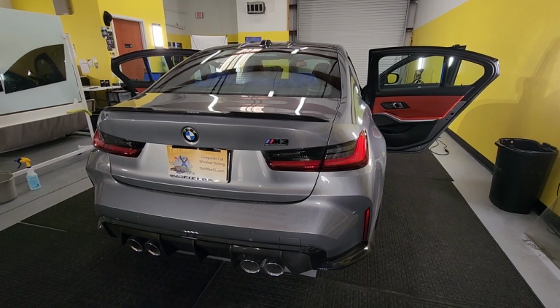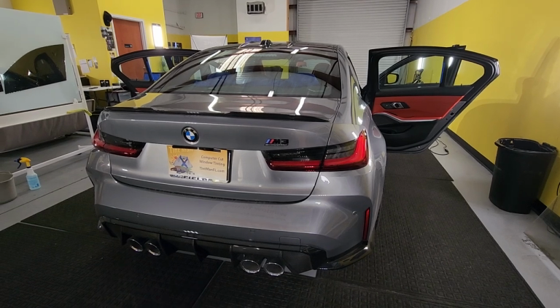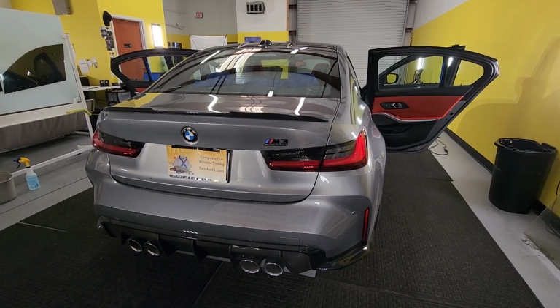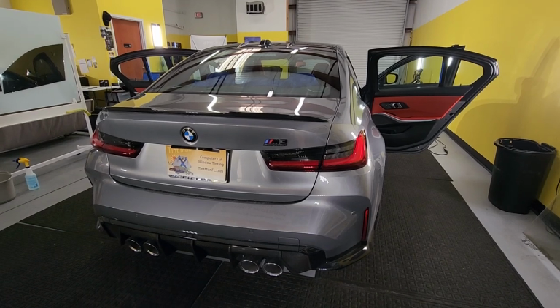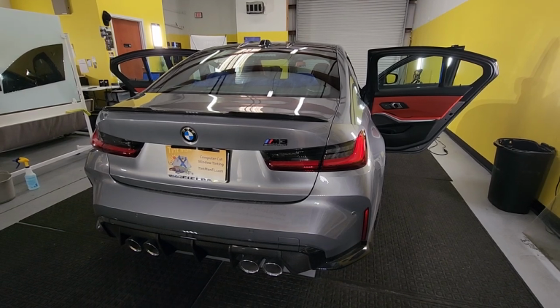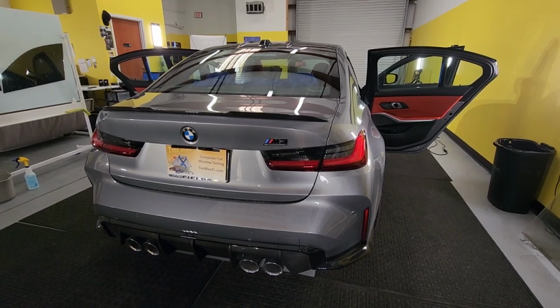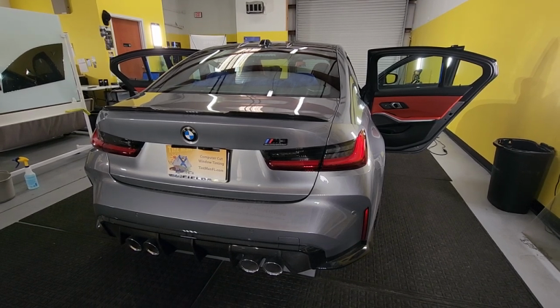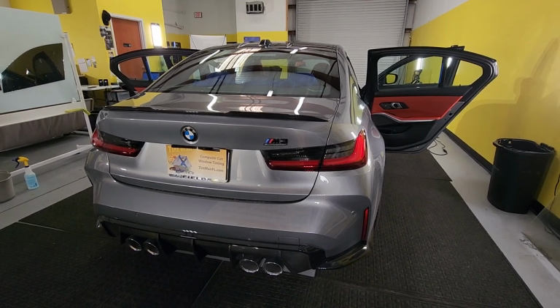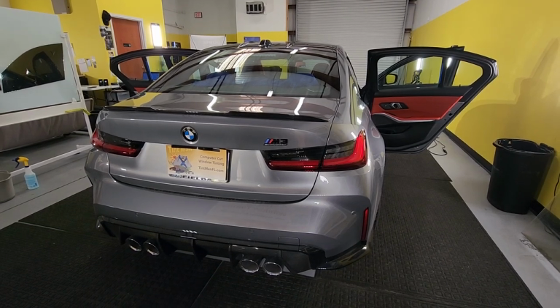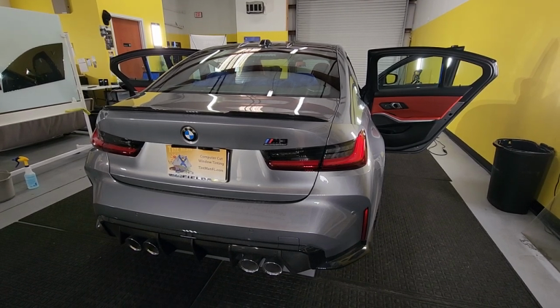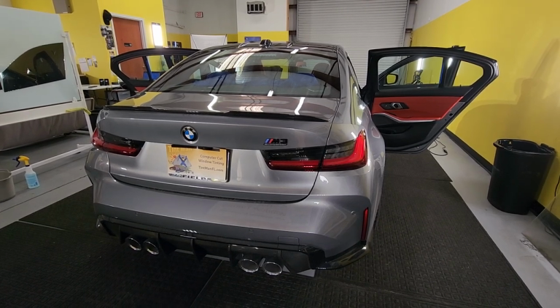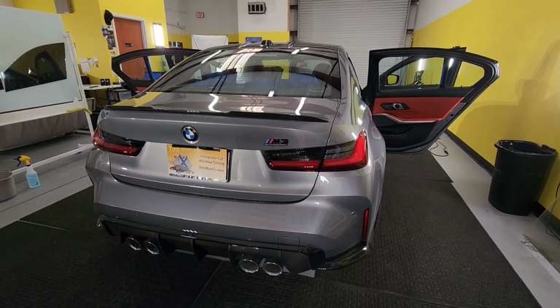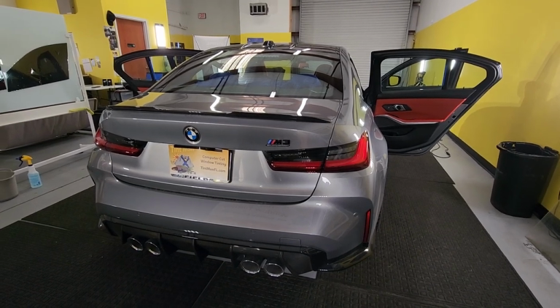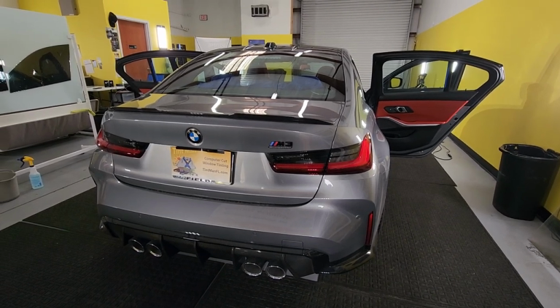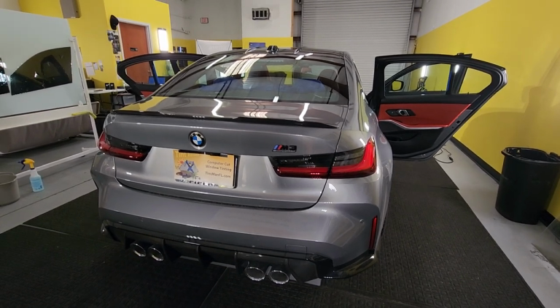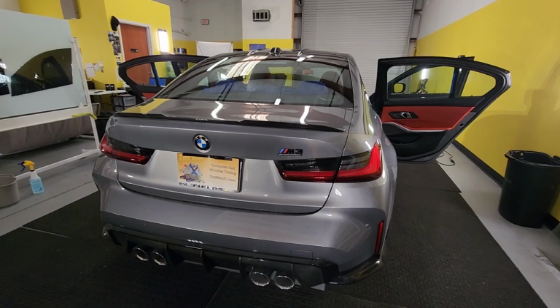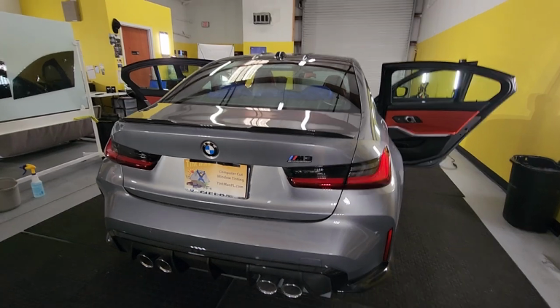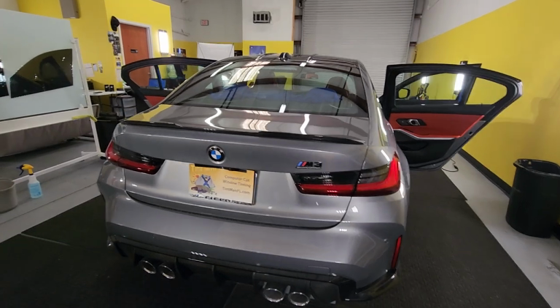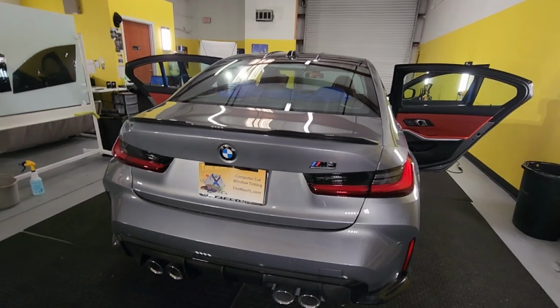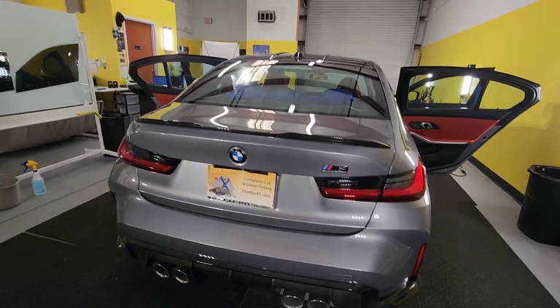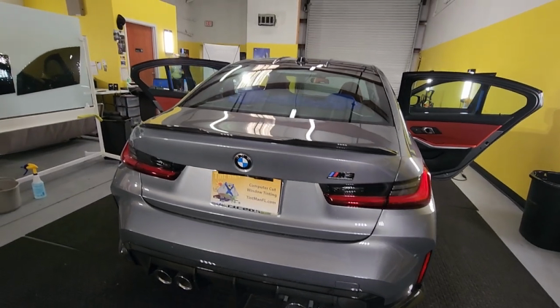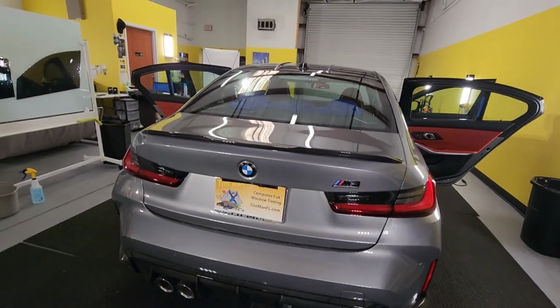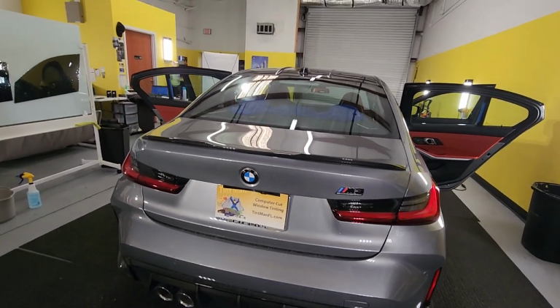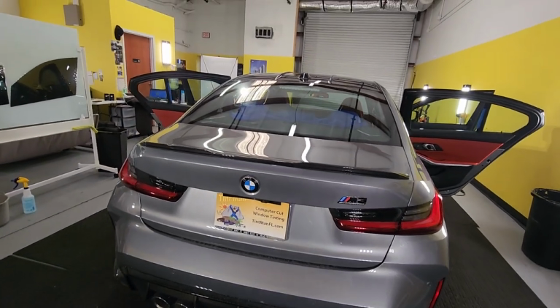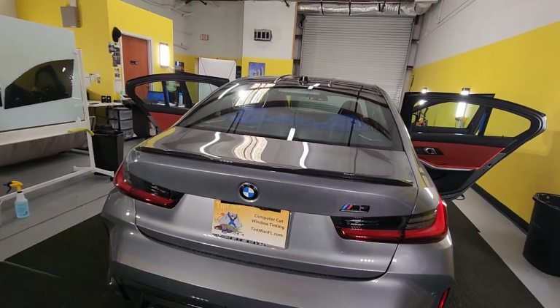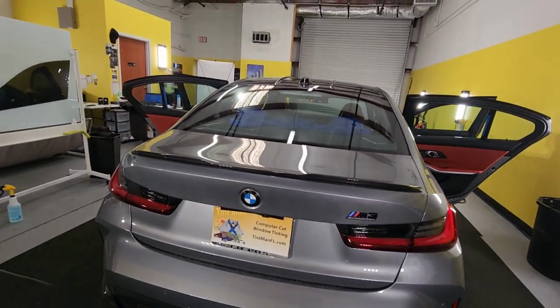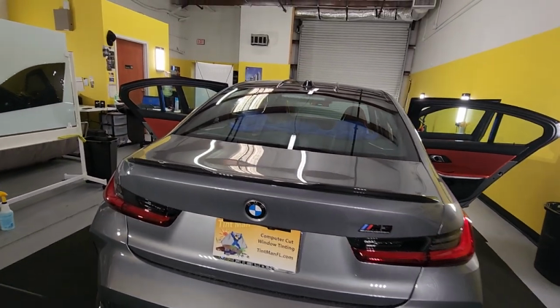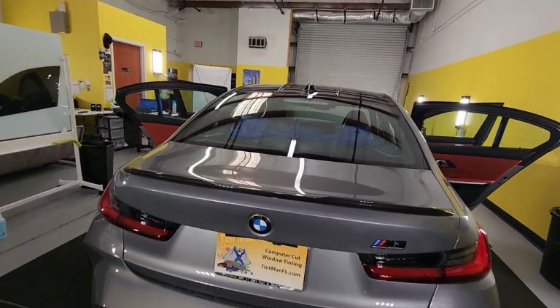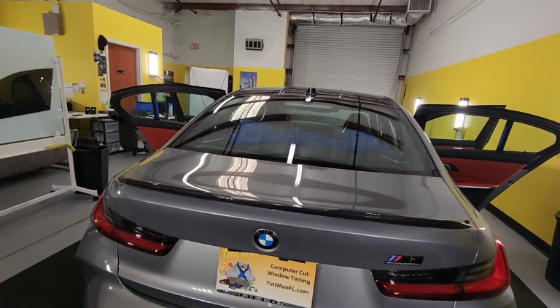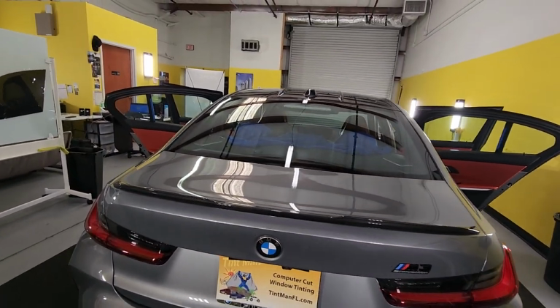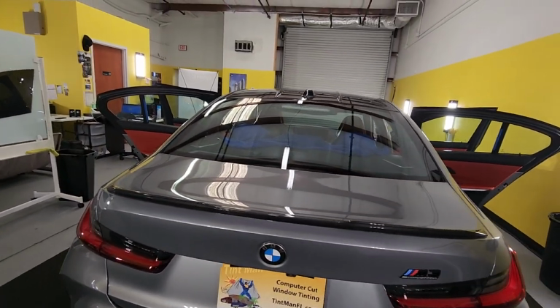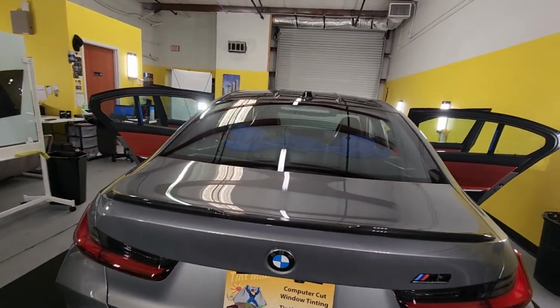Hello, my name is Sean with TentMe on Window Tinting. Here we have a 2024 M3 competition that we're doing Expel XR Black Ceramic Window Film.